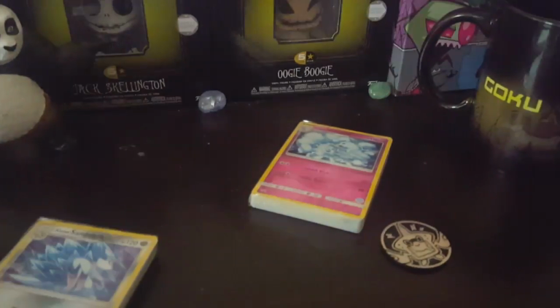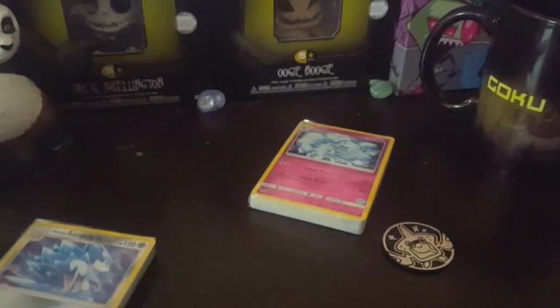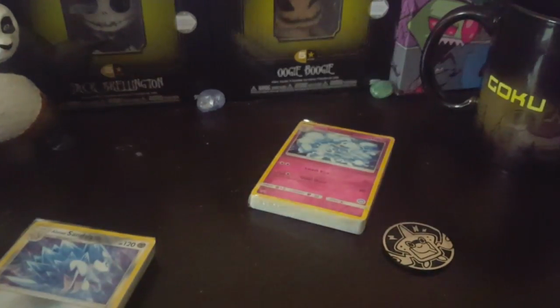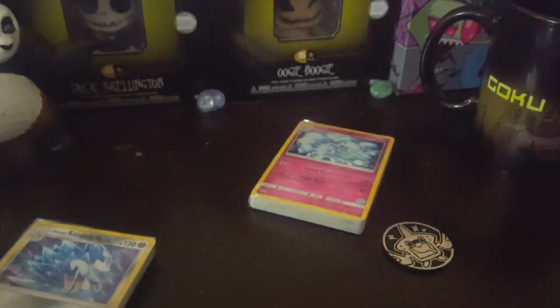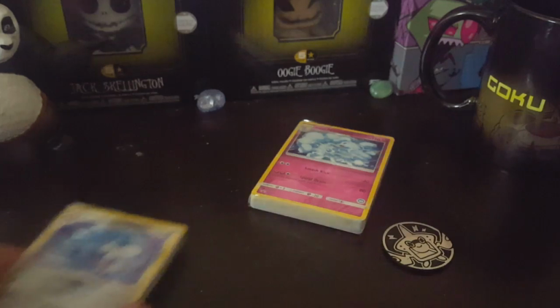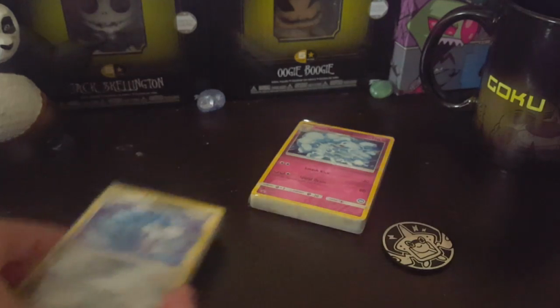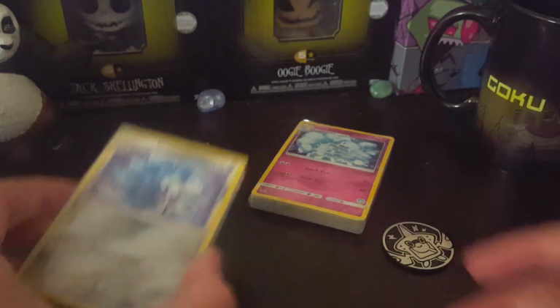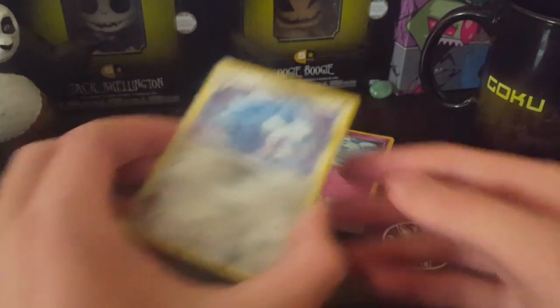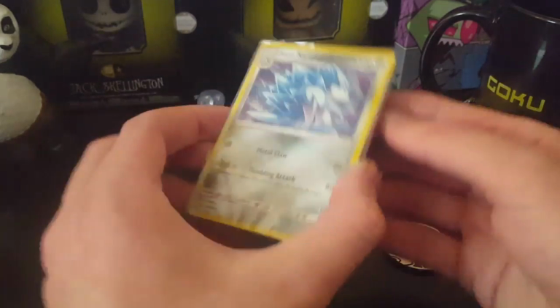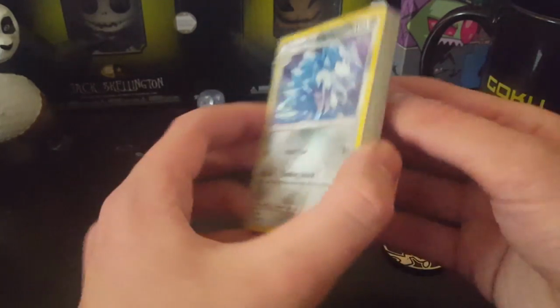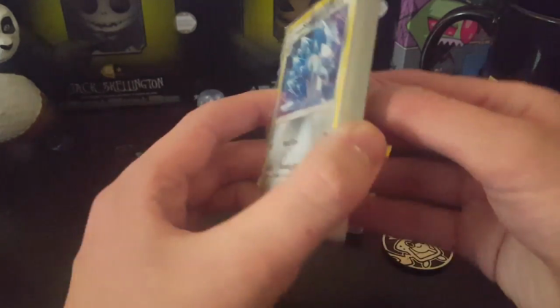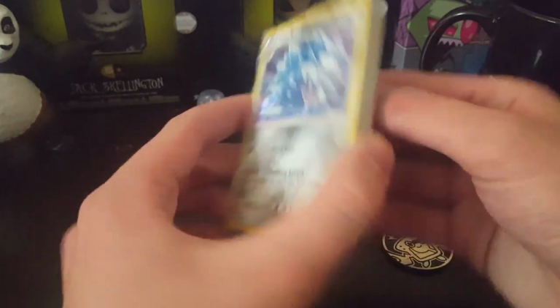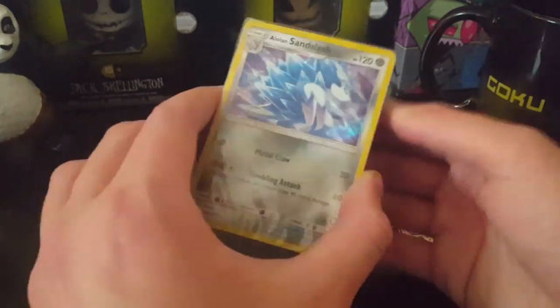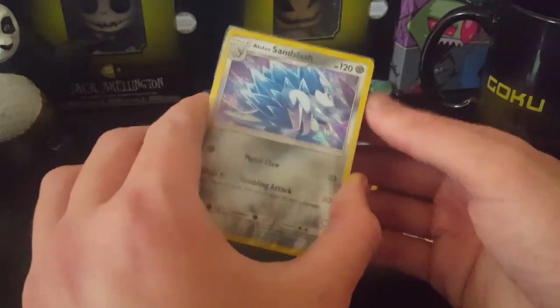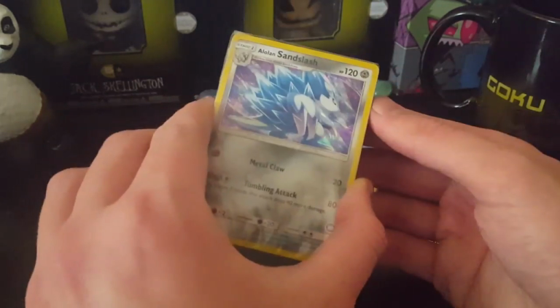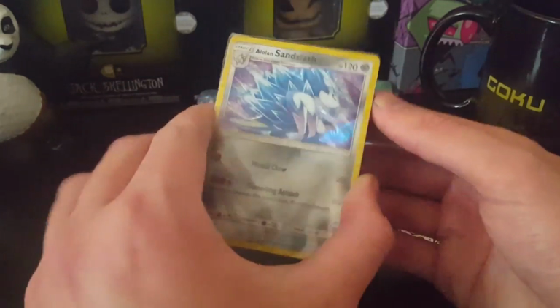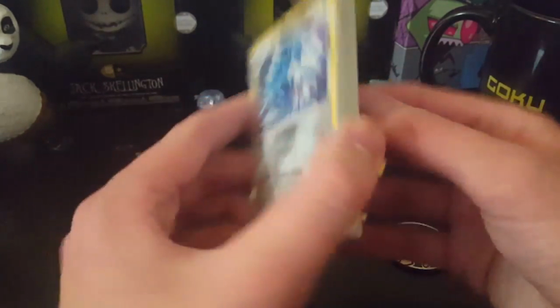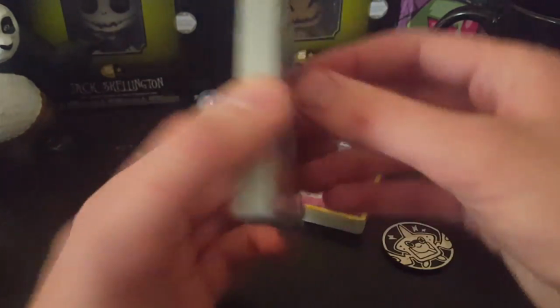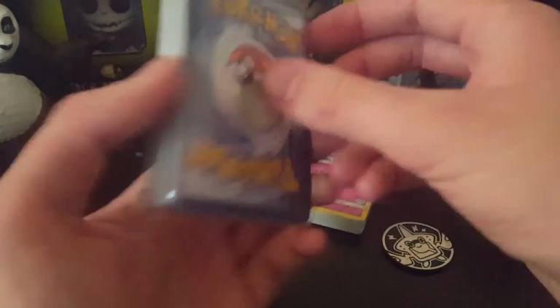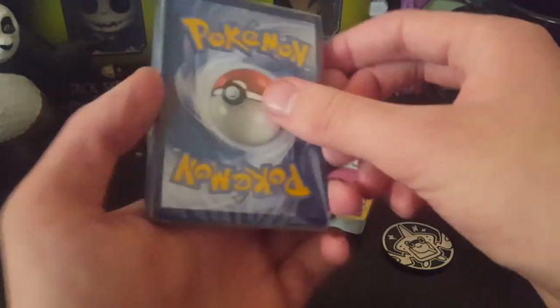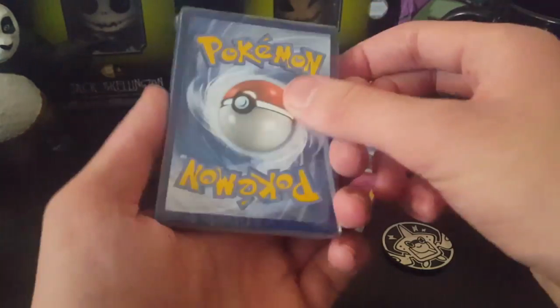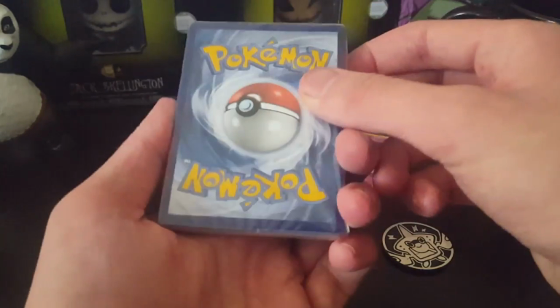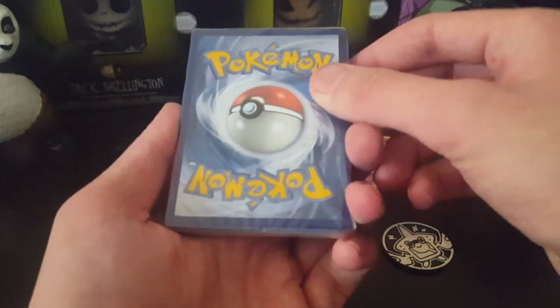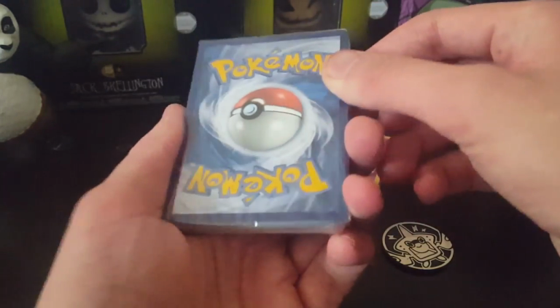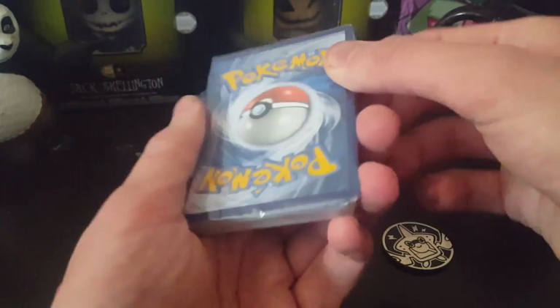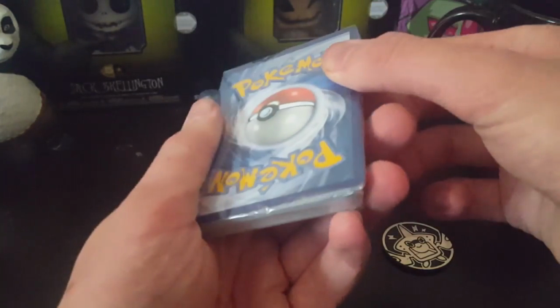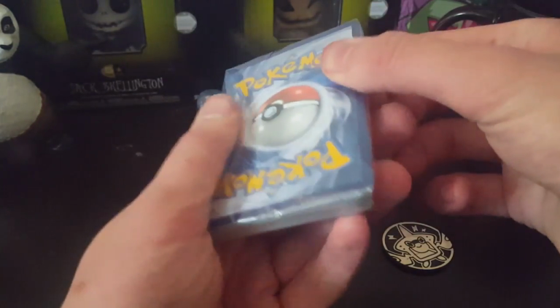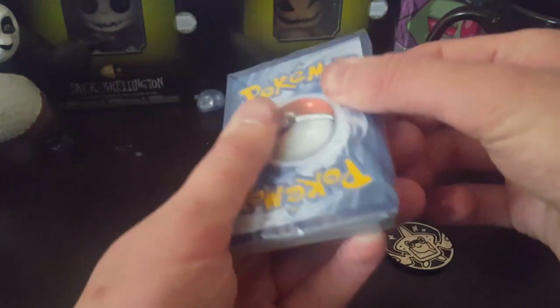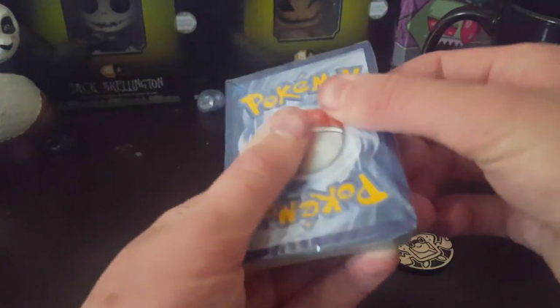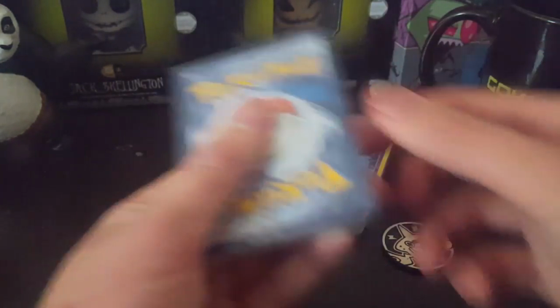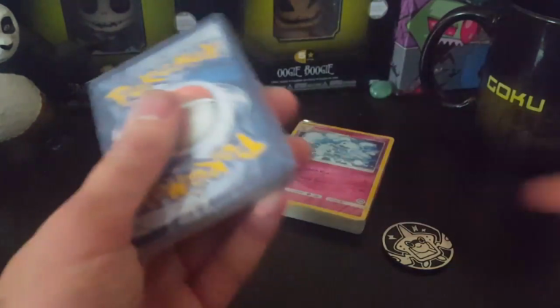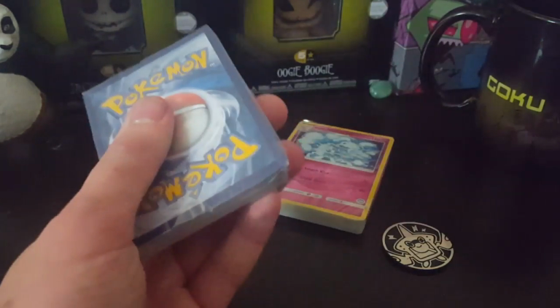Most importantly, it comes with the cards, which are the main thing.